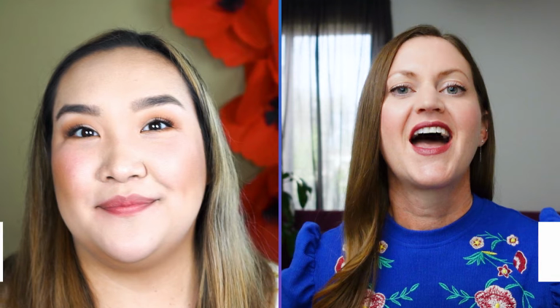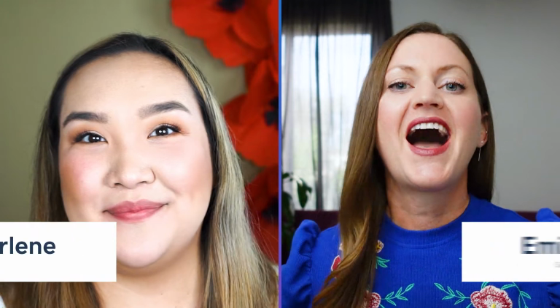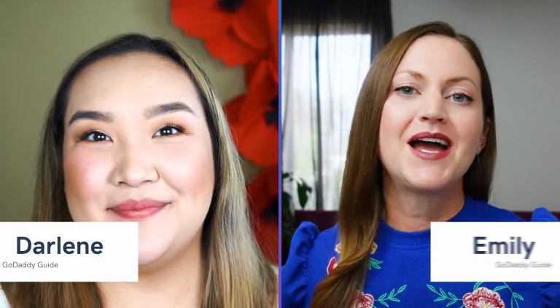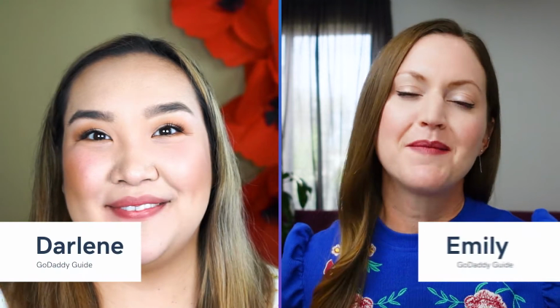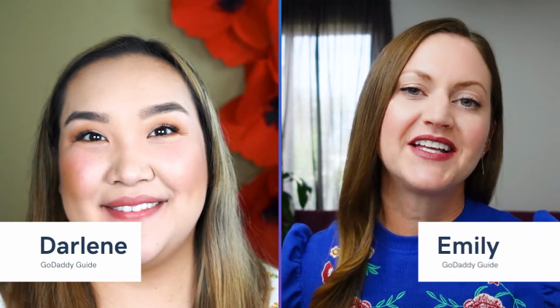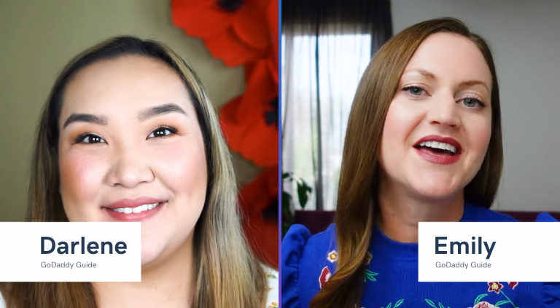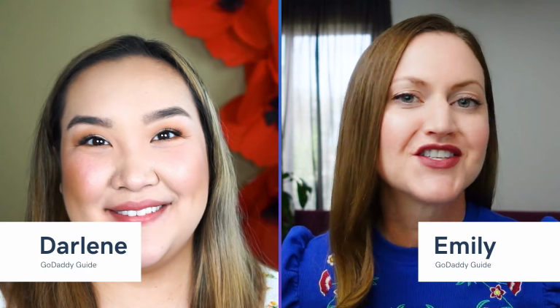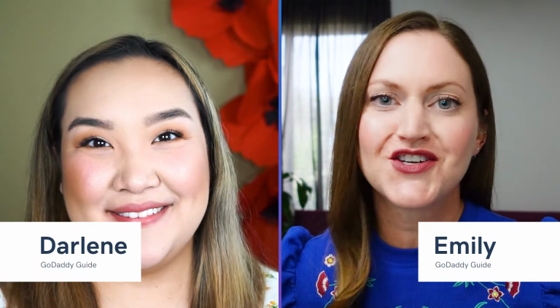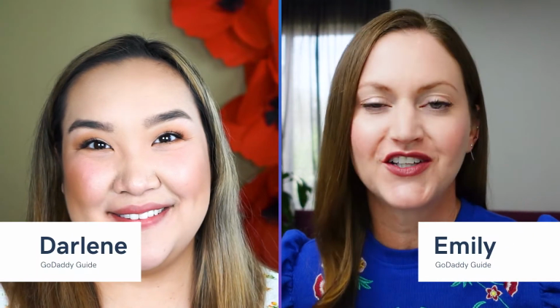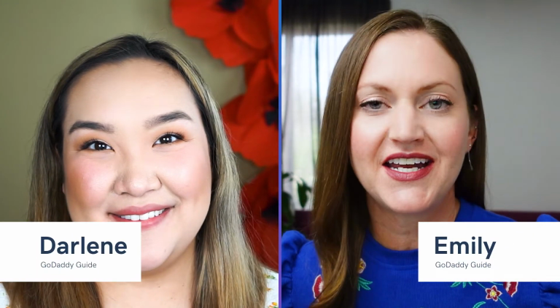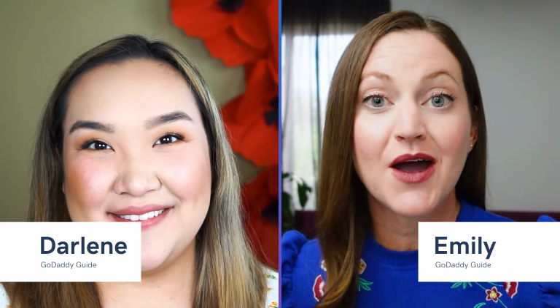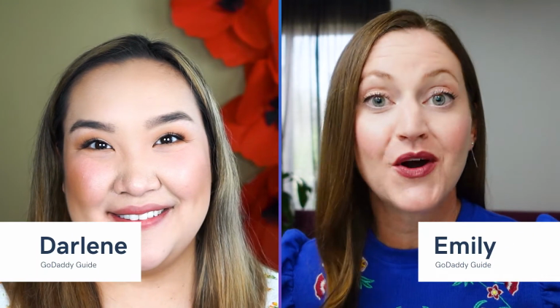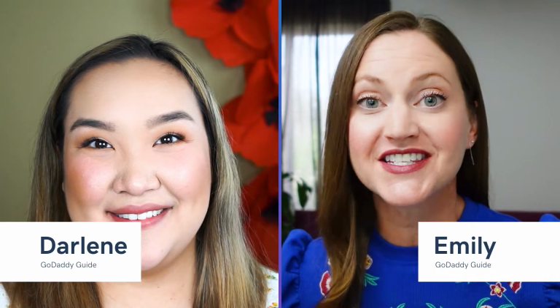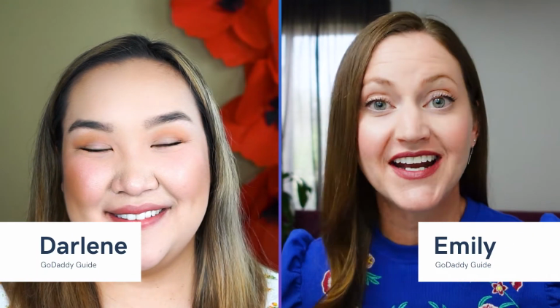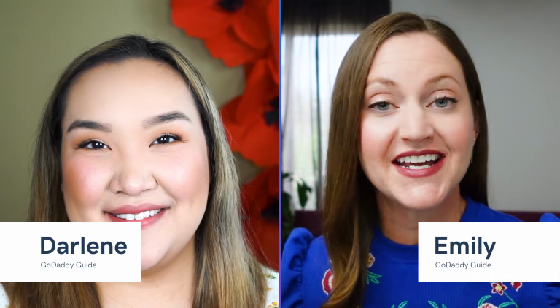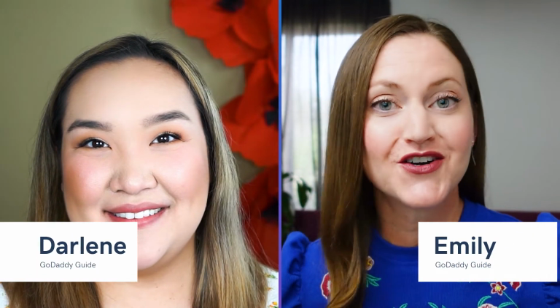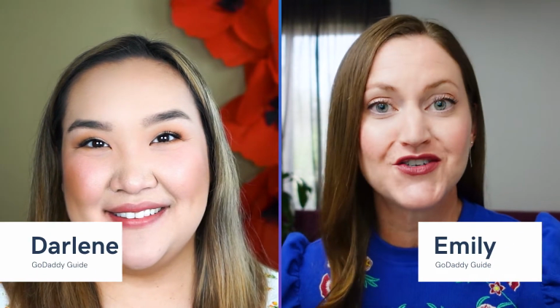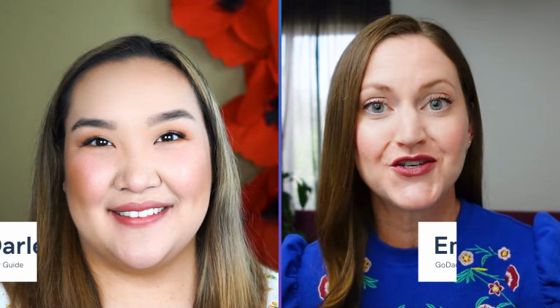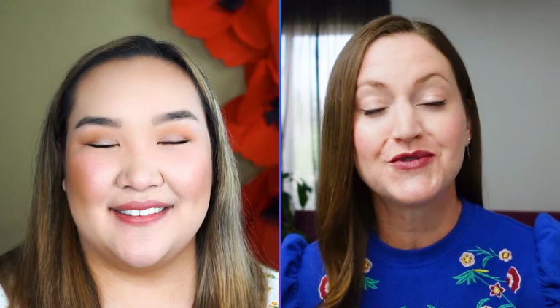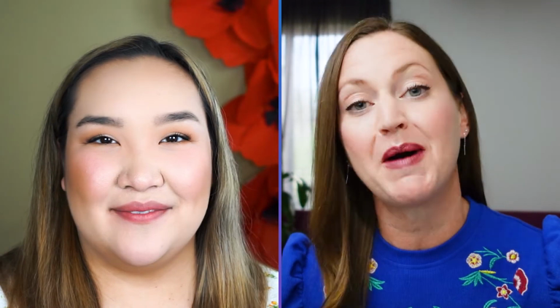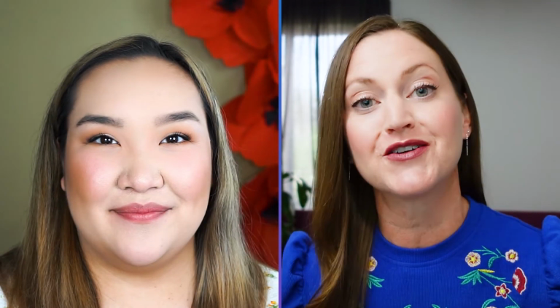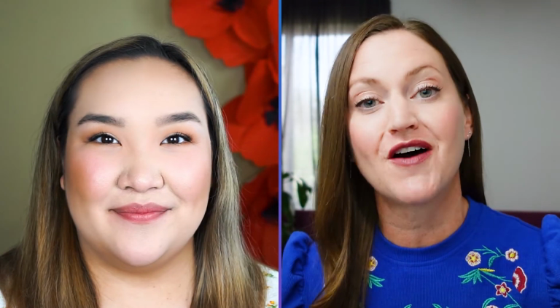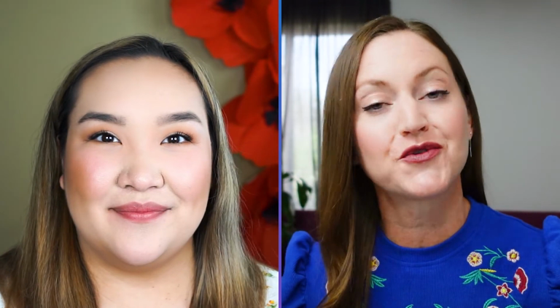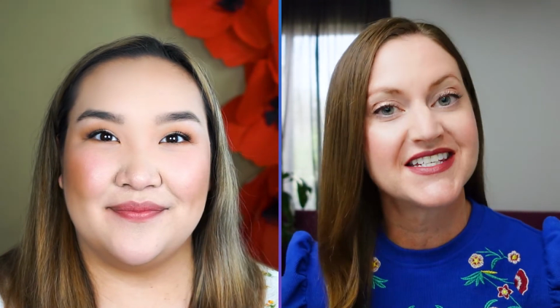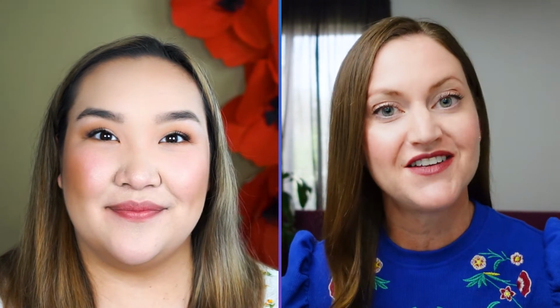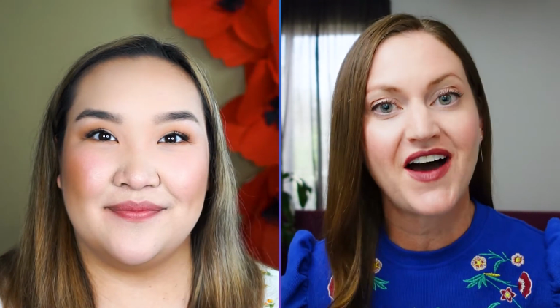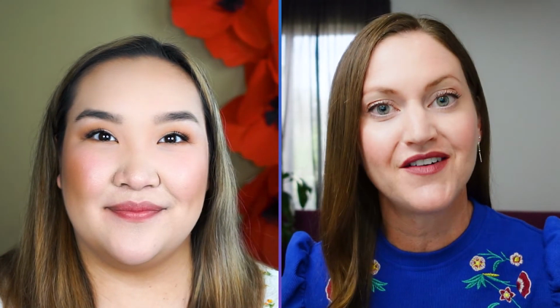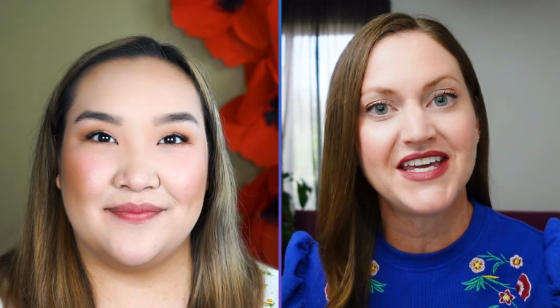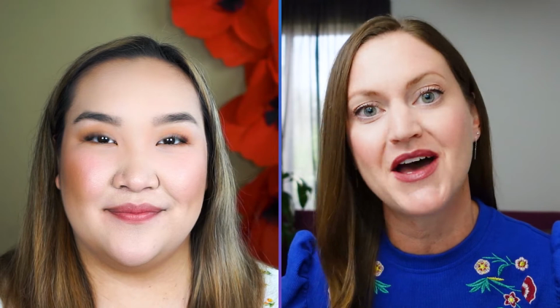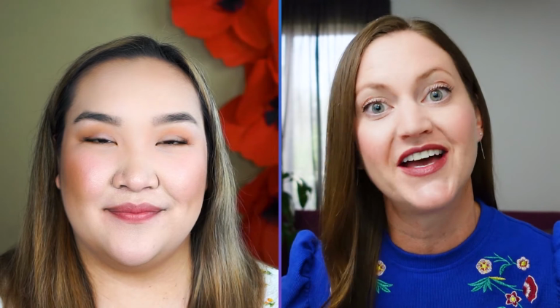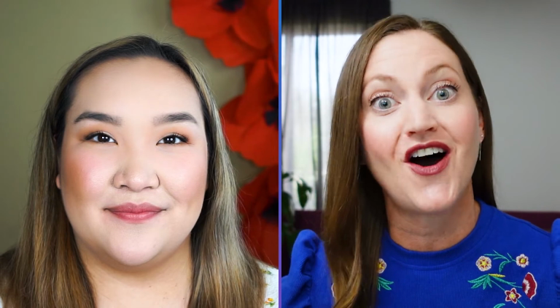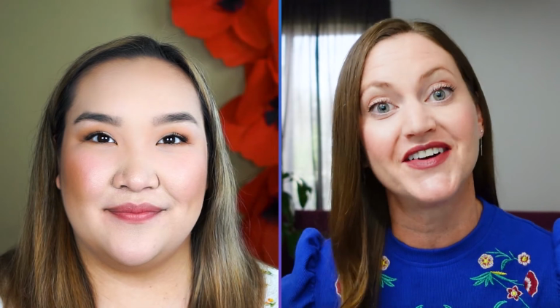Hi, I'm Emily, and this is Darlene, and we're excited to introduce you to Microsoft 365 Email and Office.